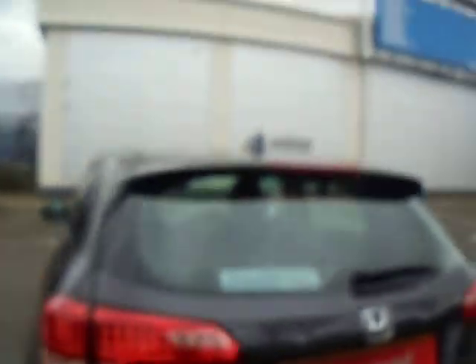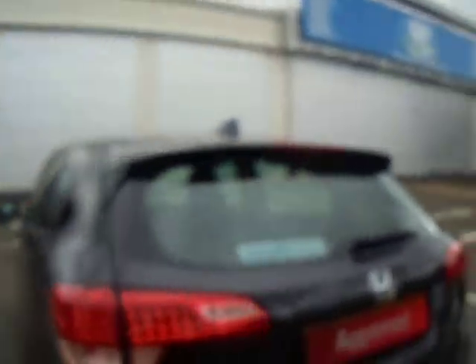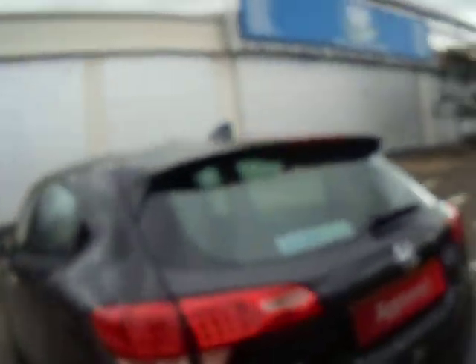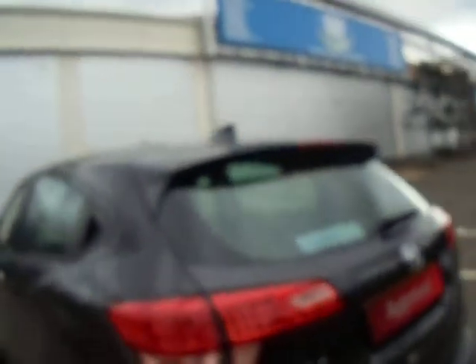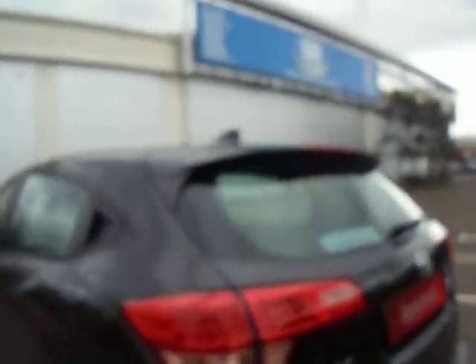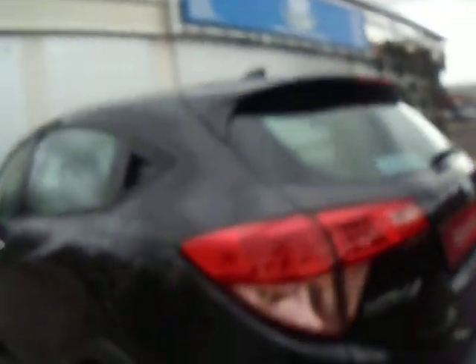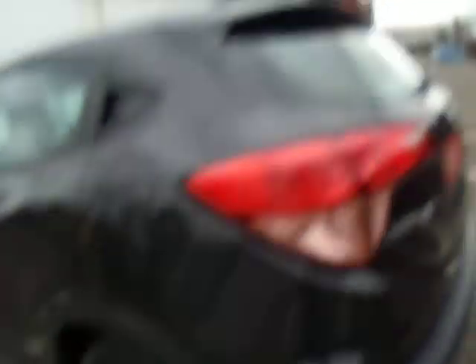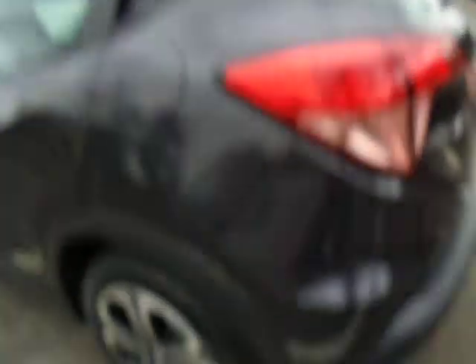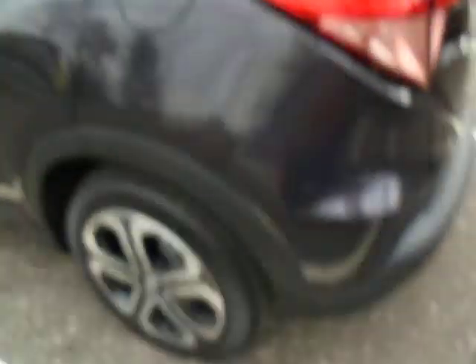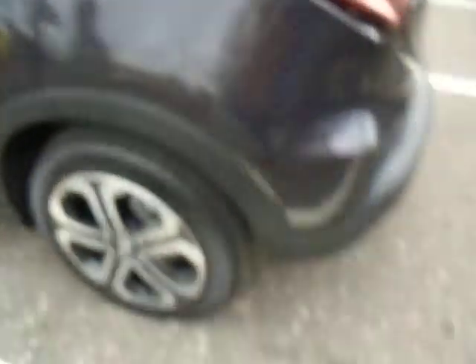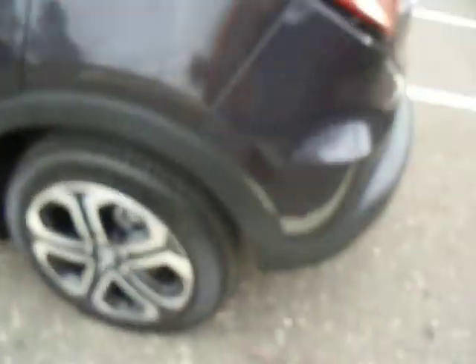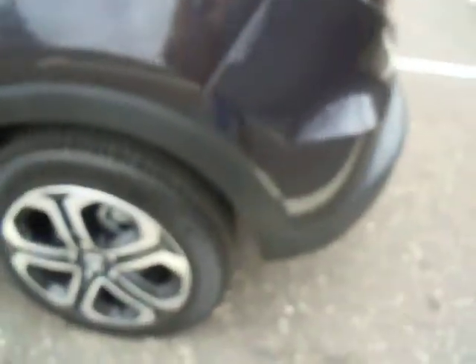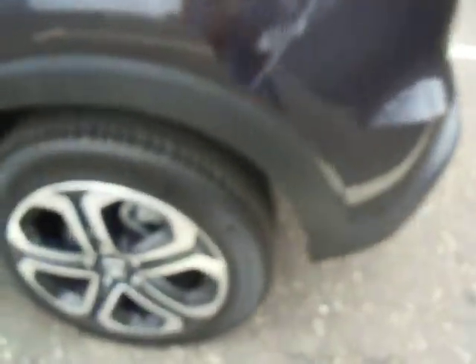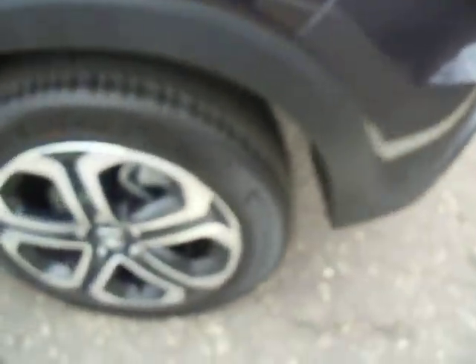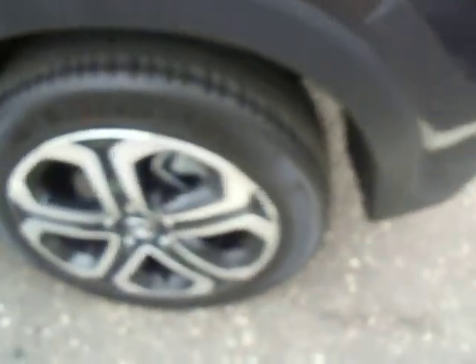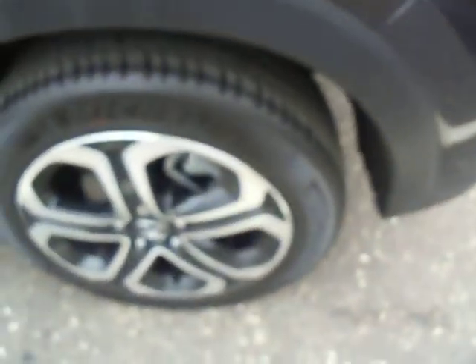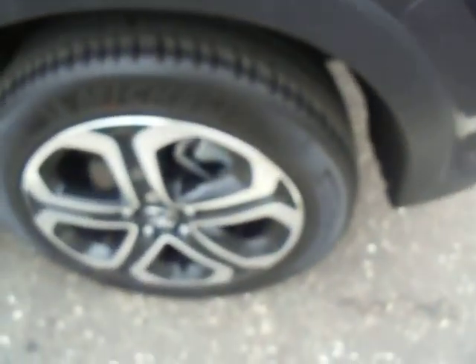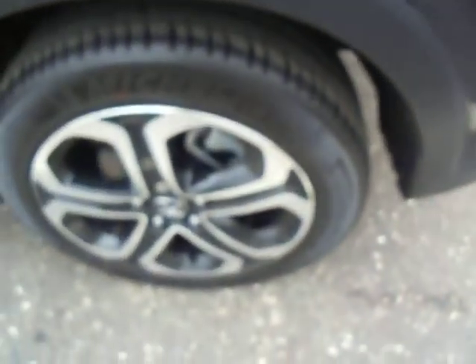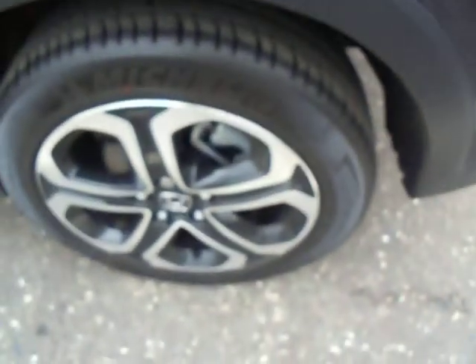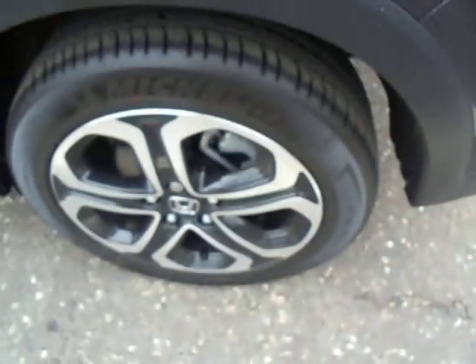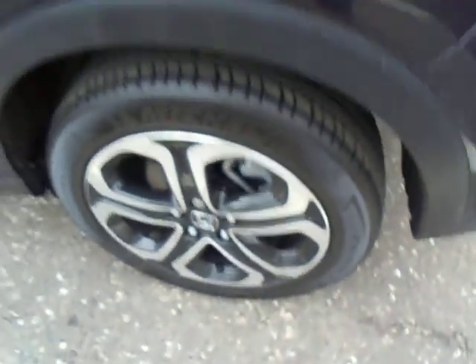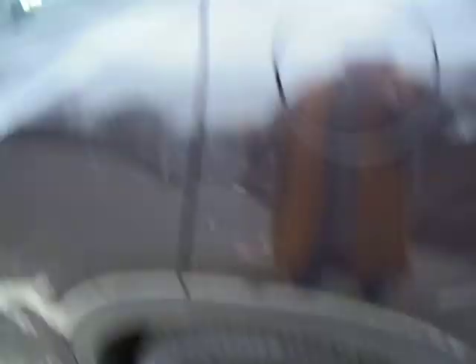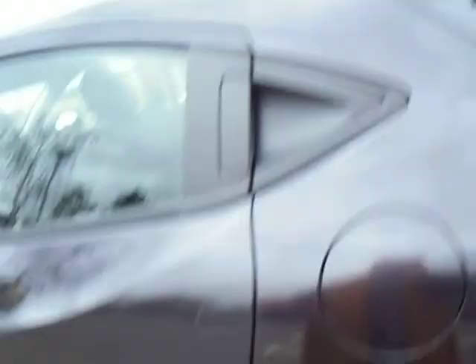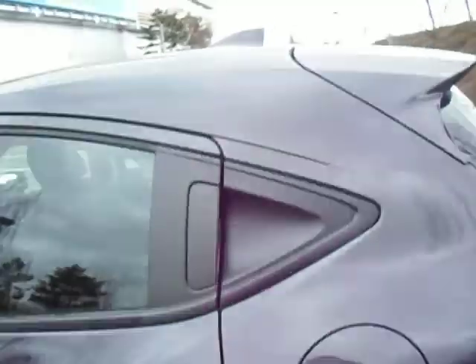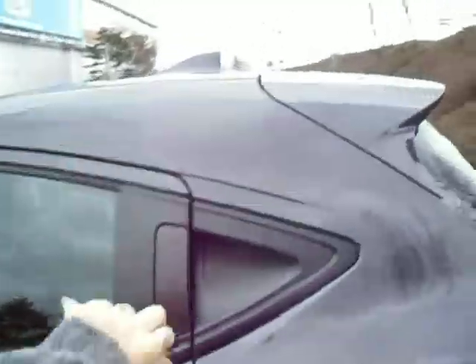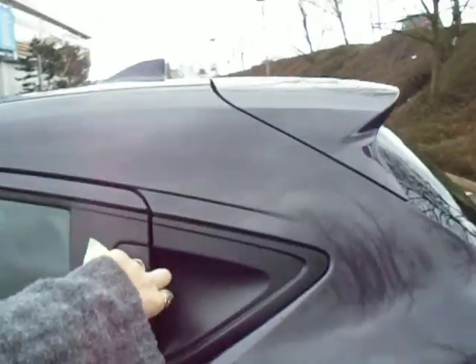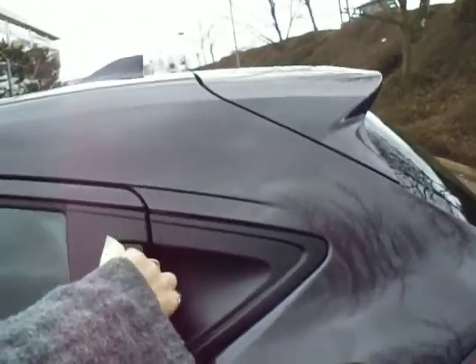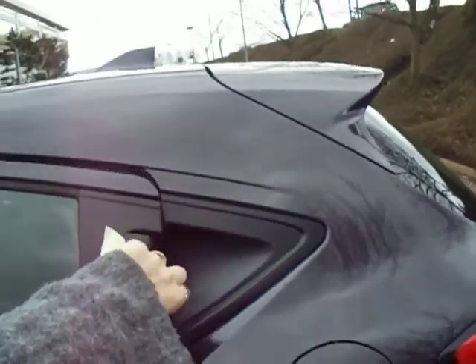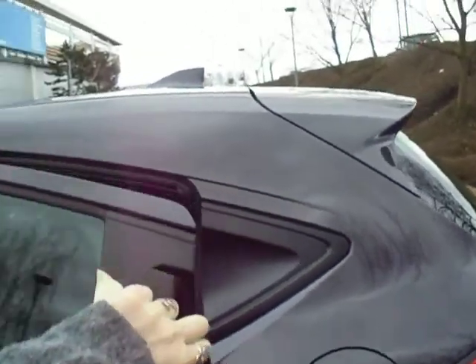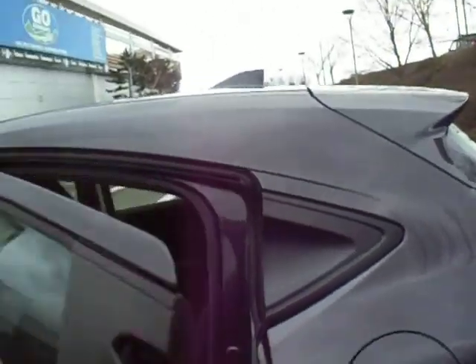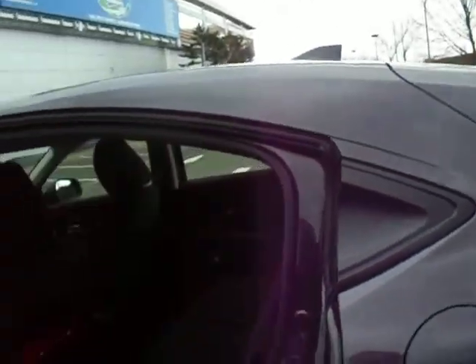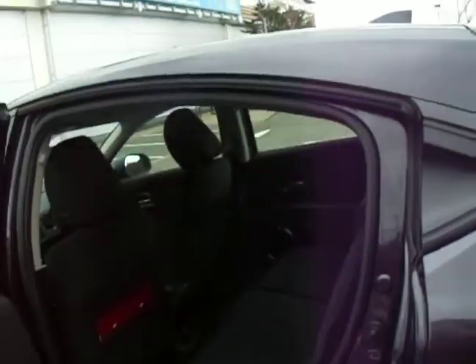Coming around to the side you can see this vehicle has lovely diamond cut alloys there as well and a nice sporty hidden rear door handle.